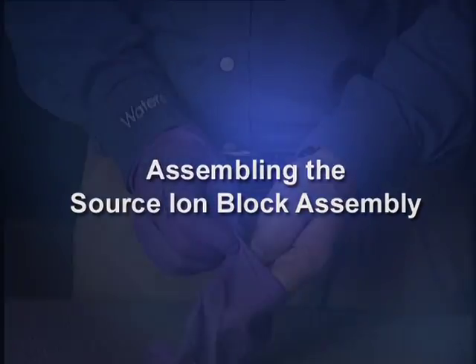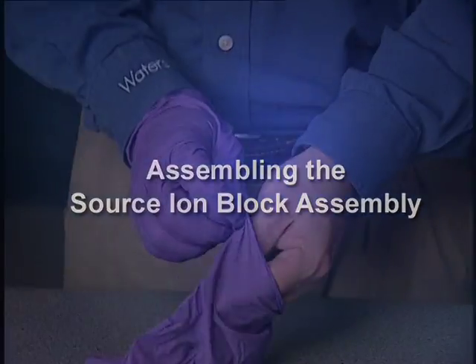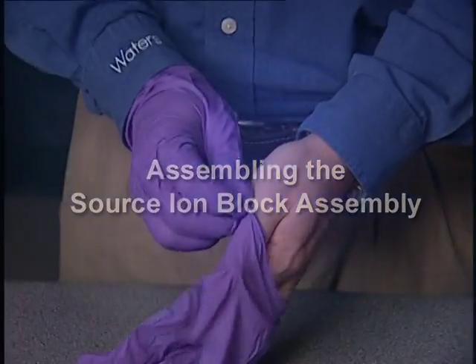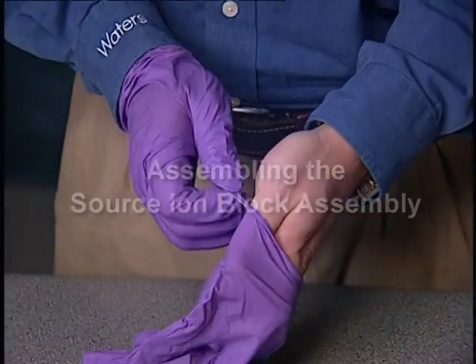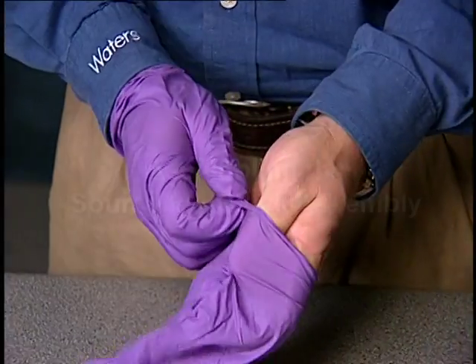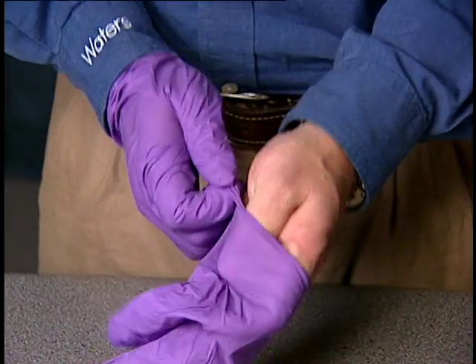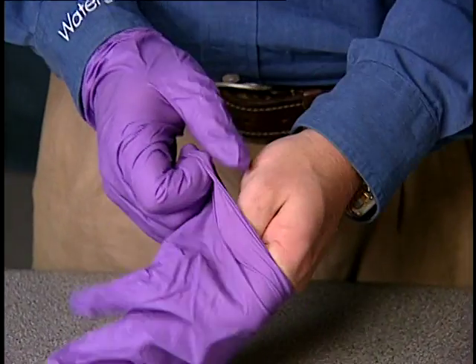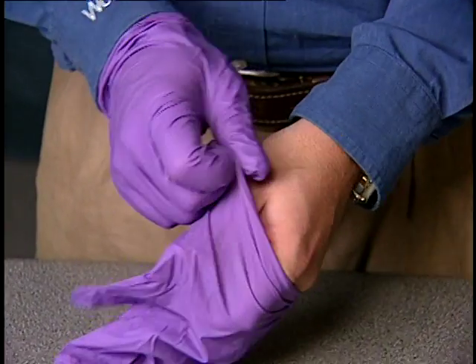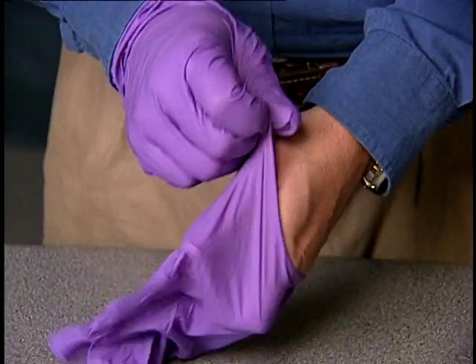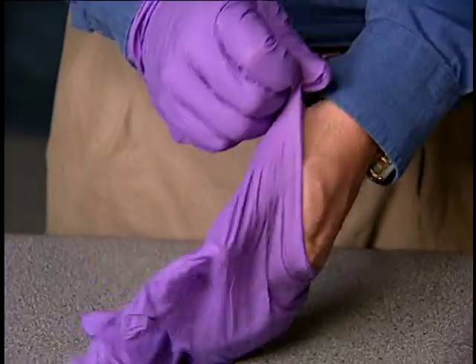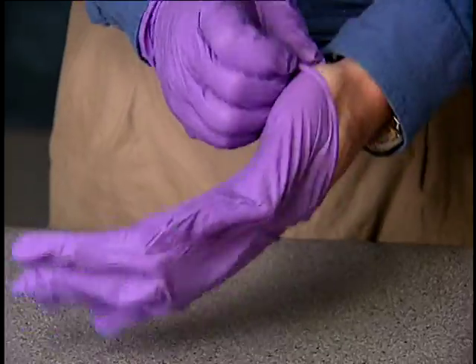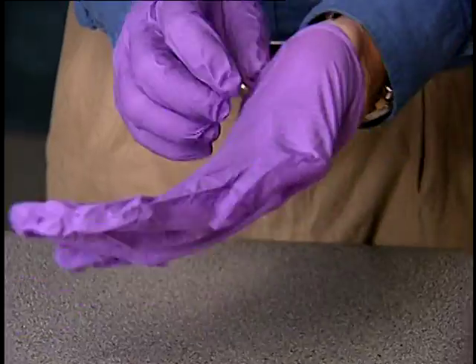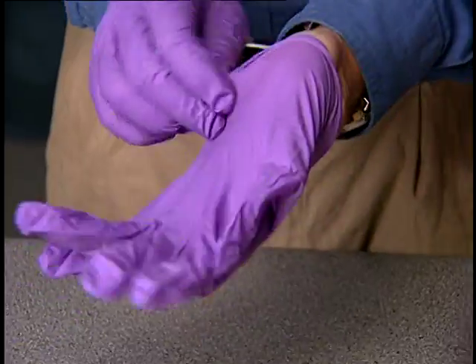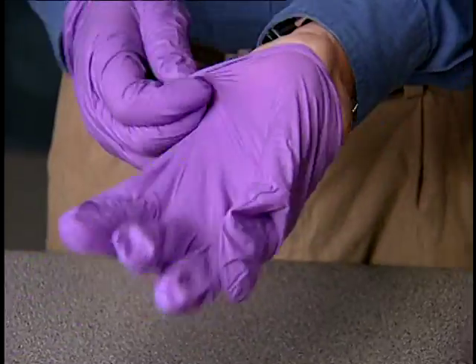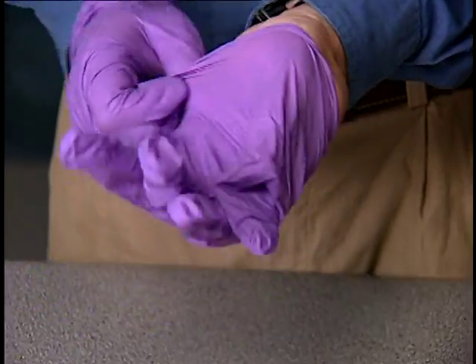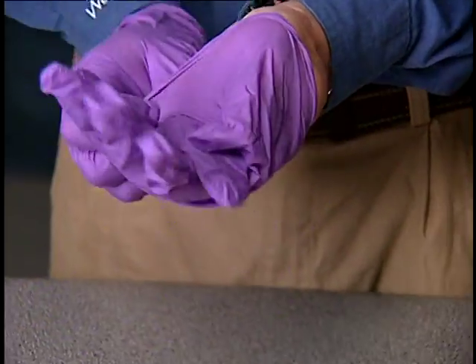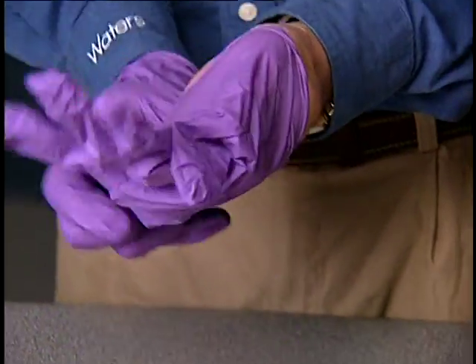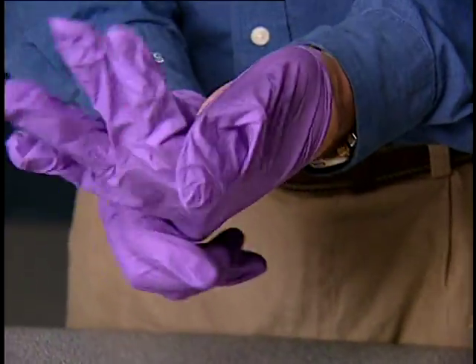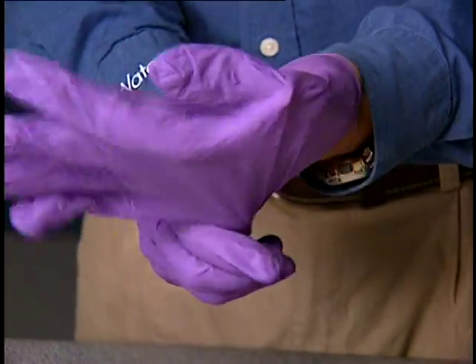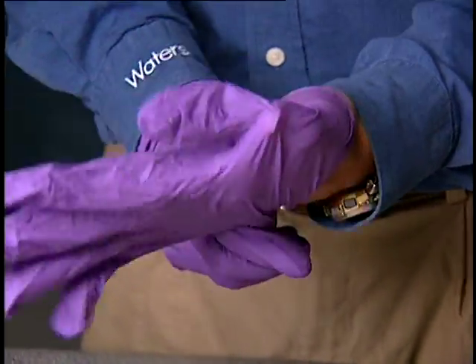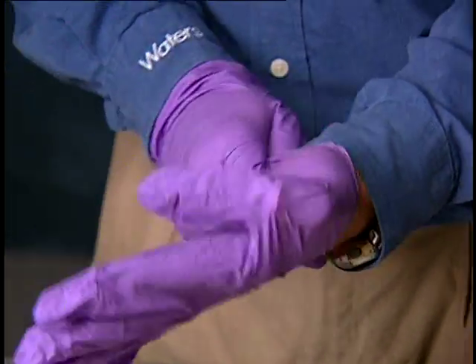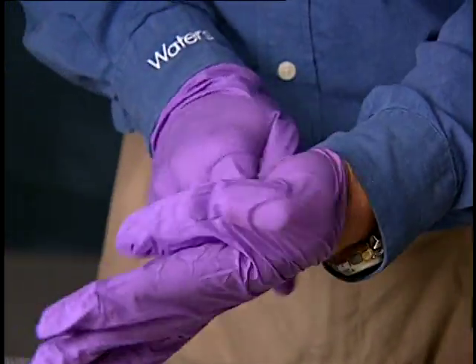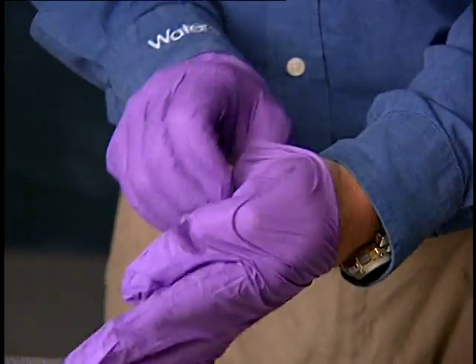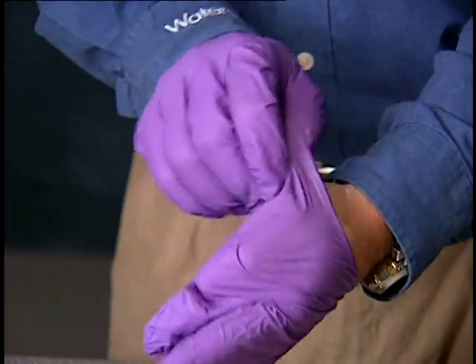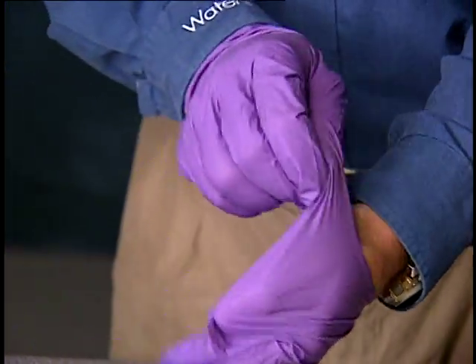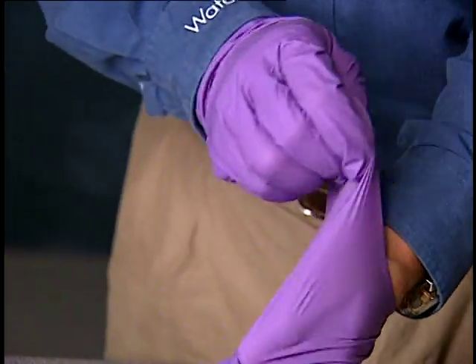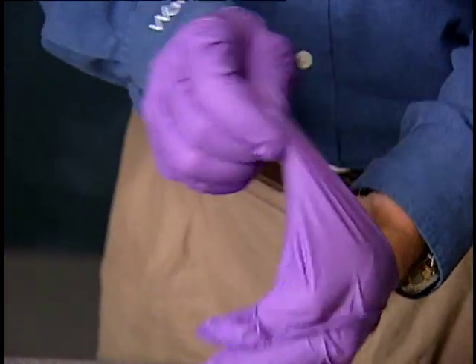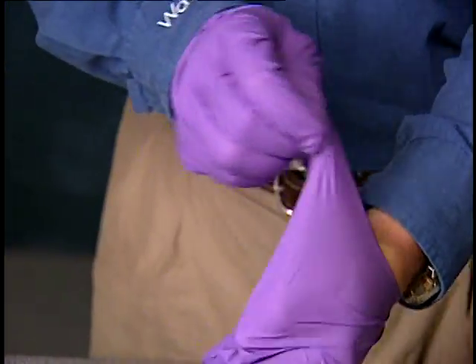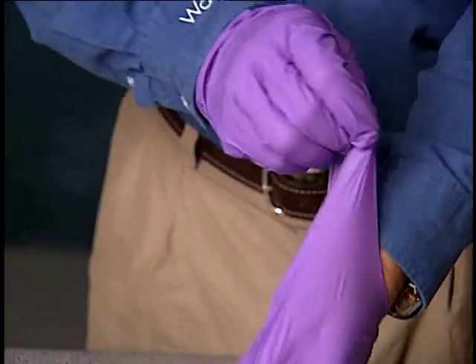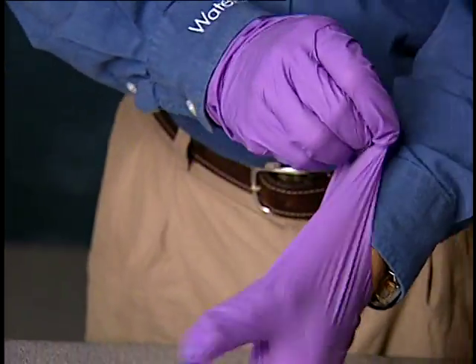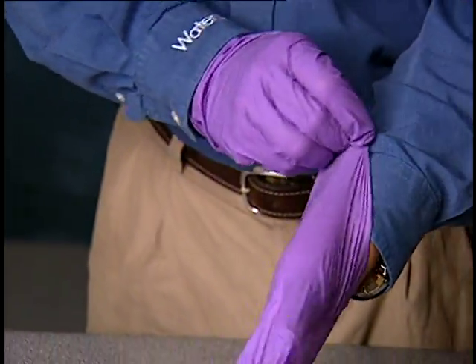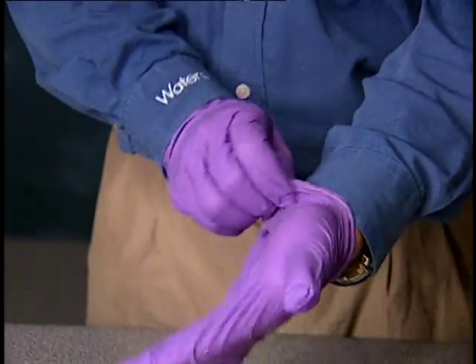To avoid recontaminating the ion block assembly, wear clean, chemical-resistant, powder-free gloves during this procedure.